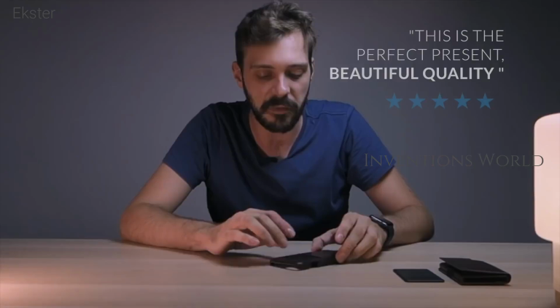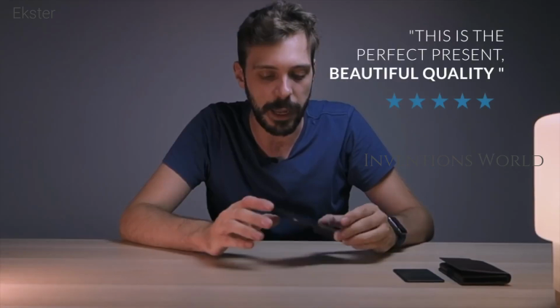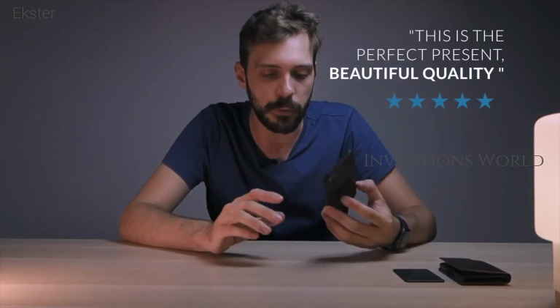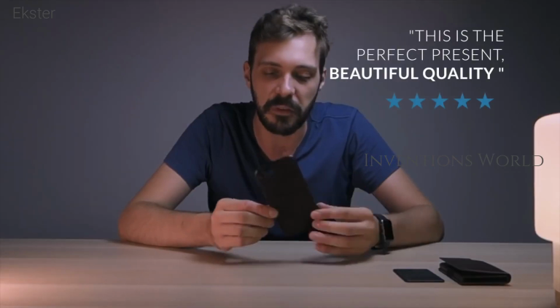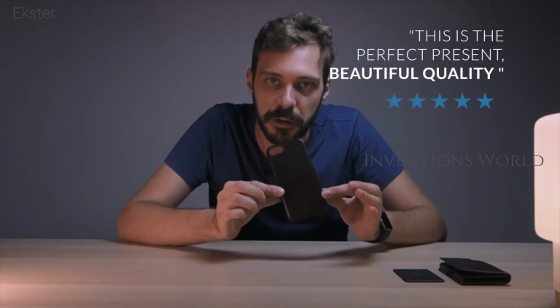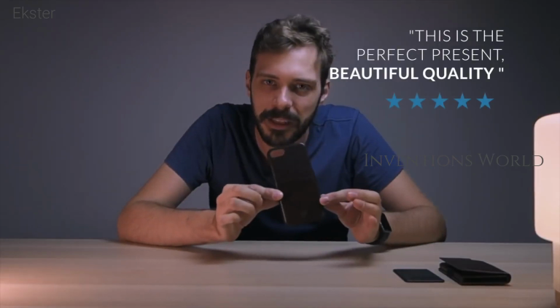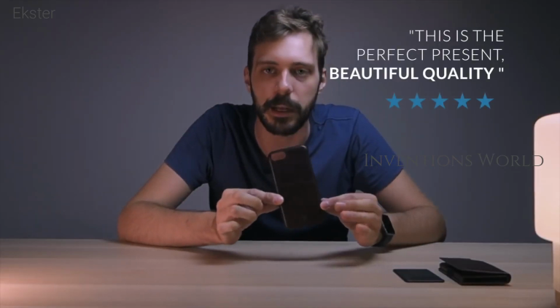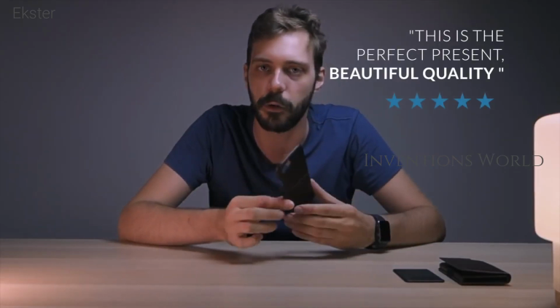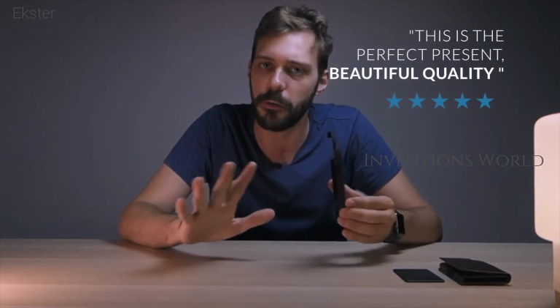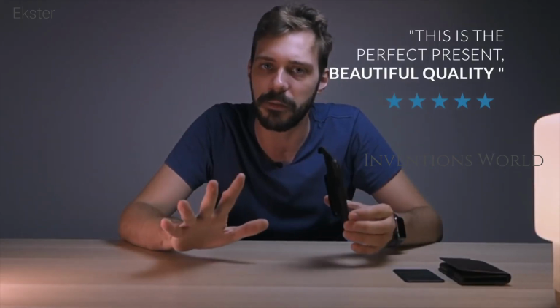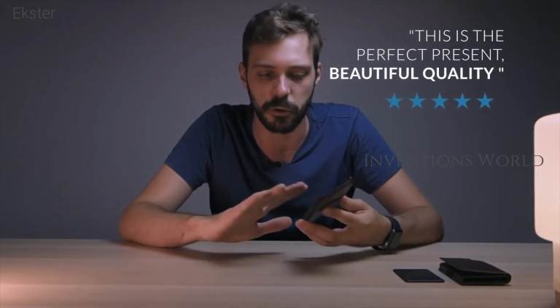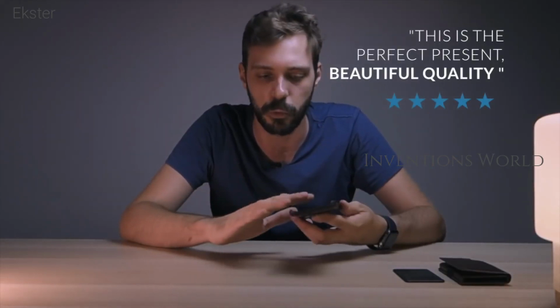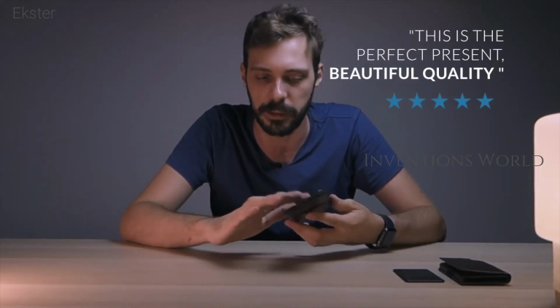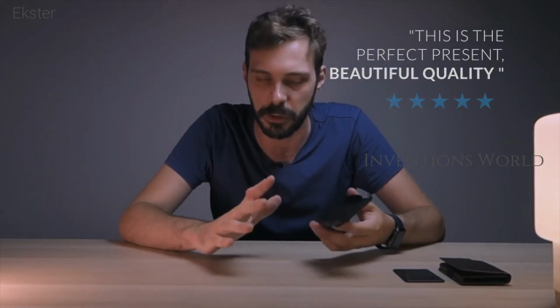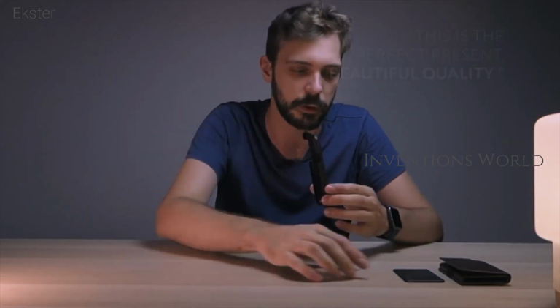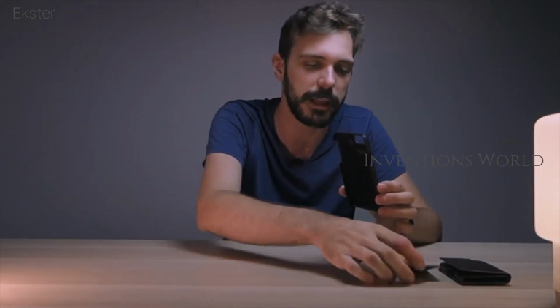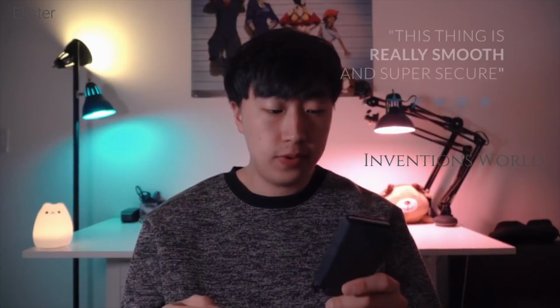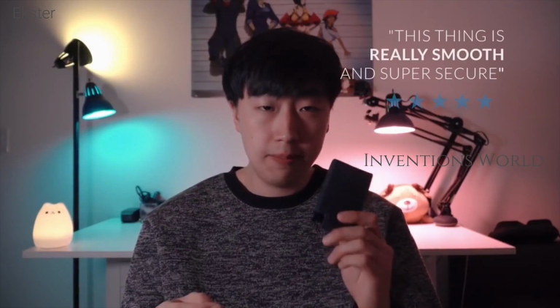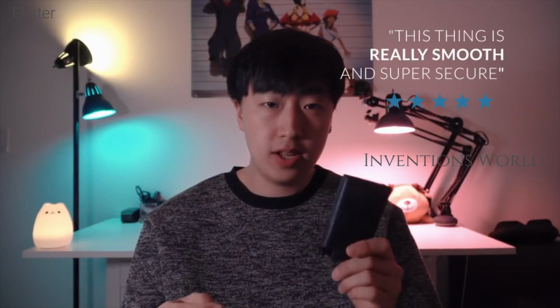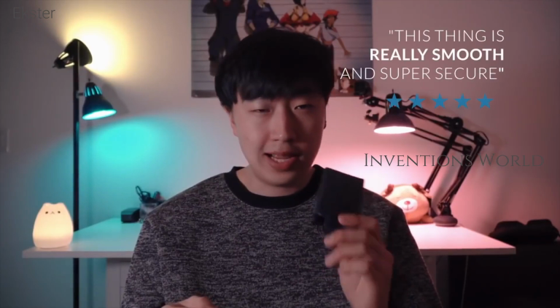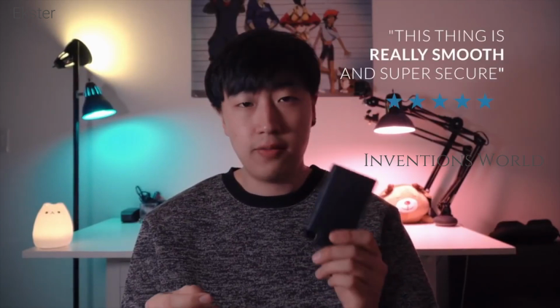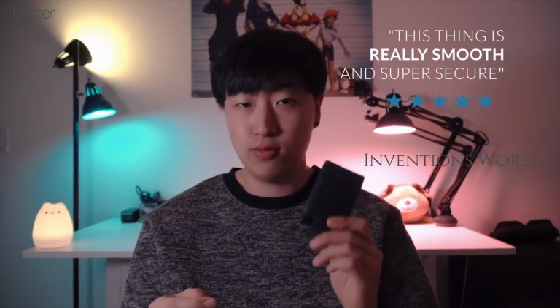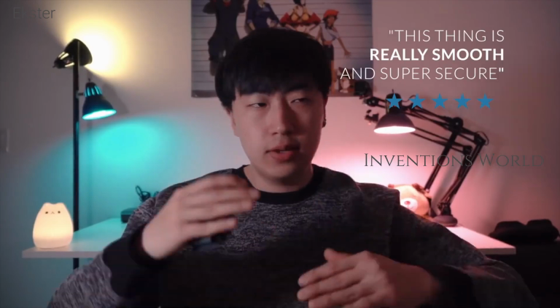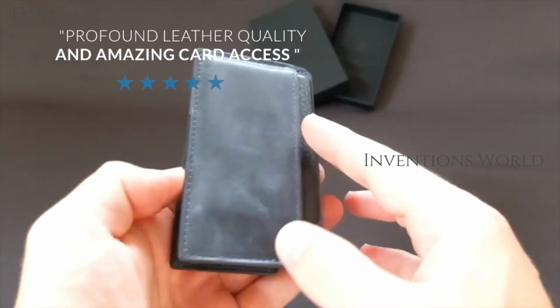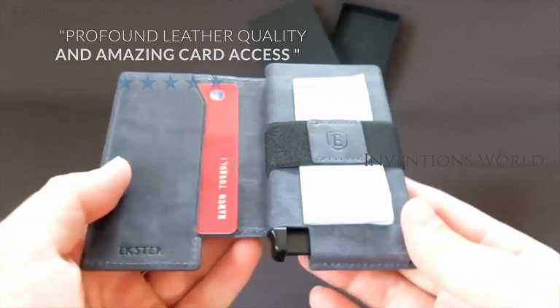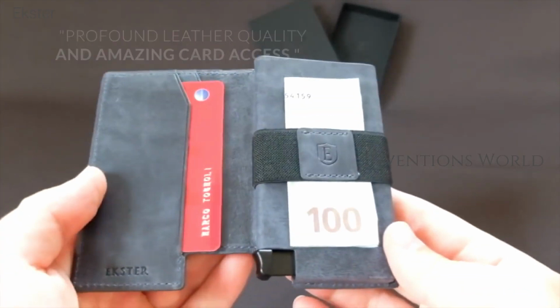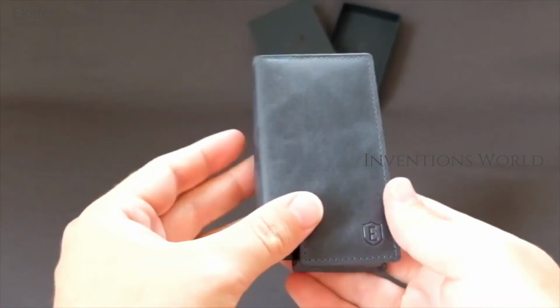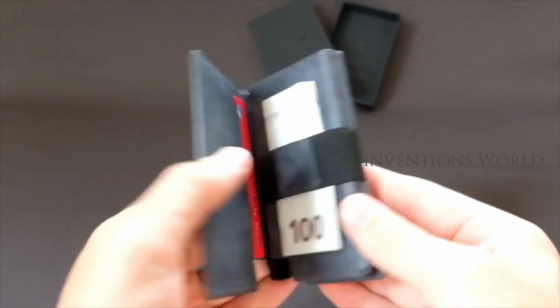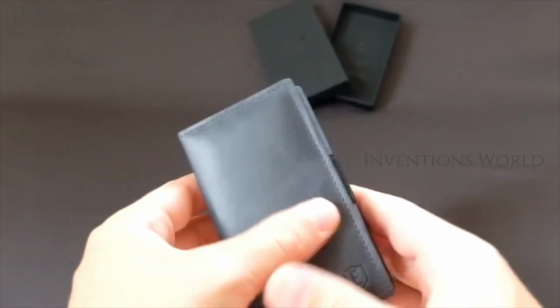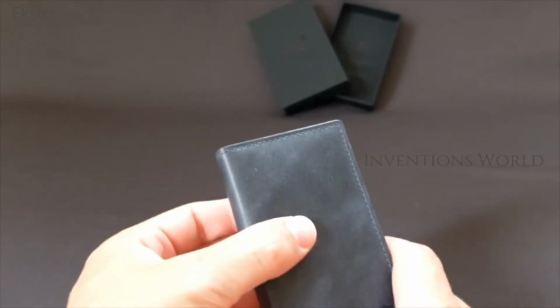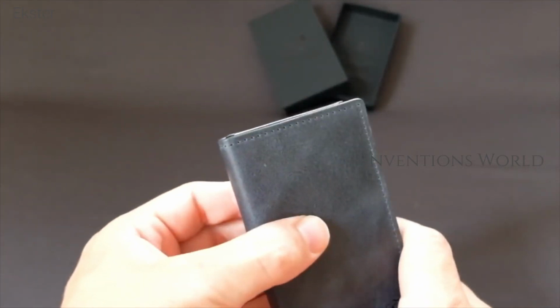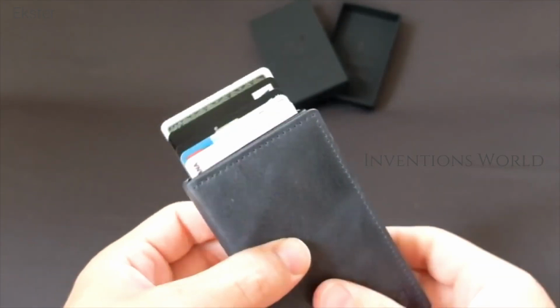Our RFID and NFC blocking card holder is non-hackable, as it protects the cards from wireless skimming and private data theft.